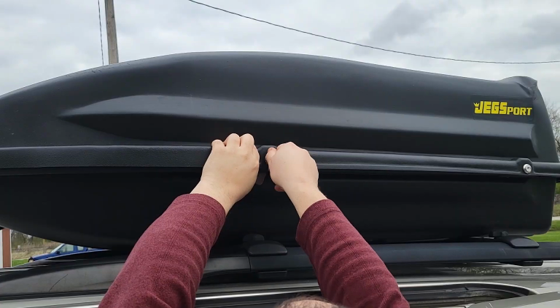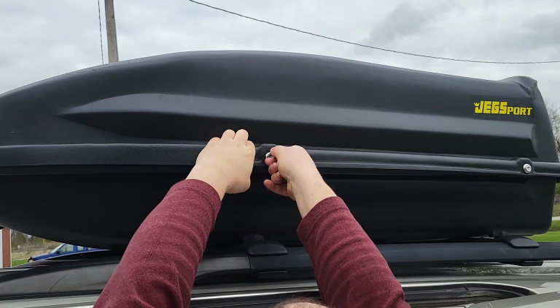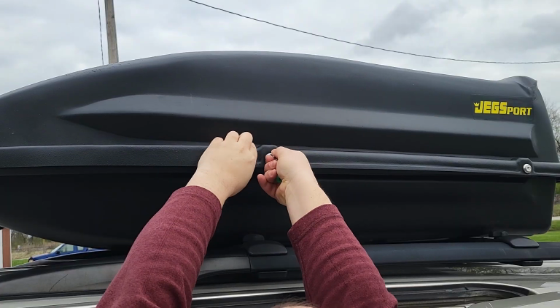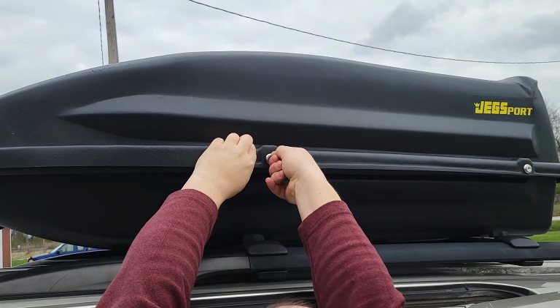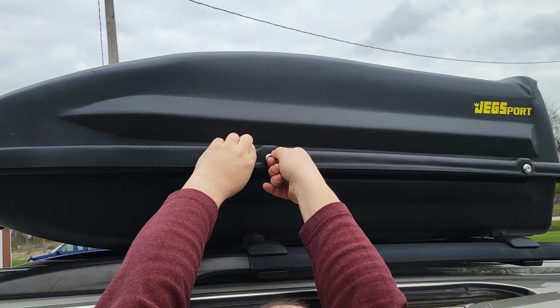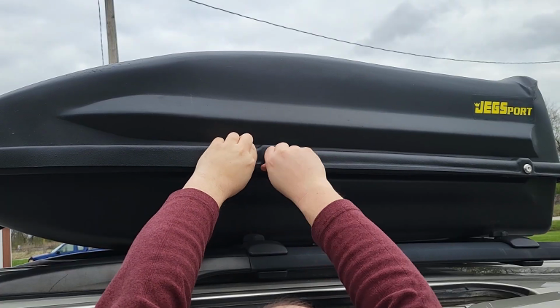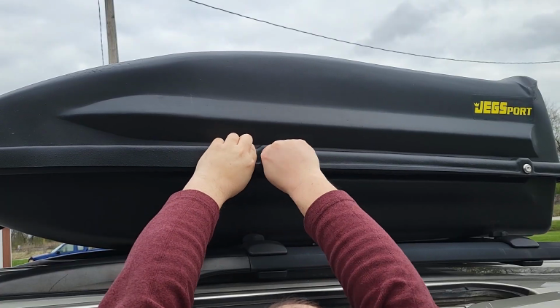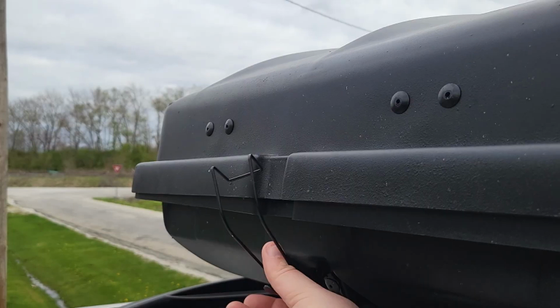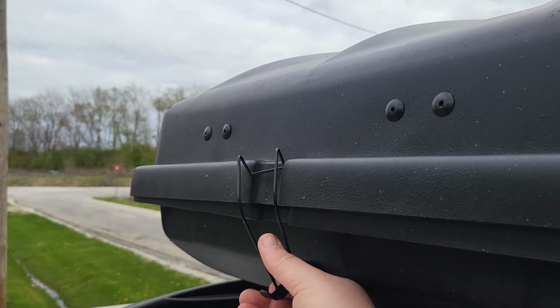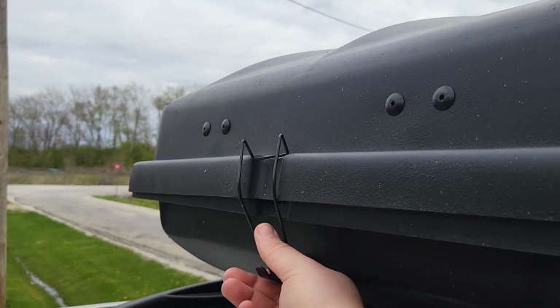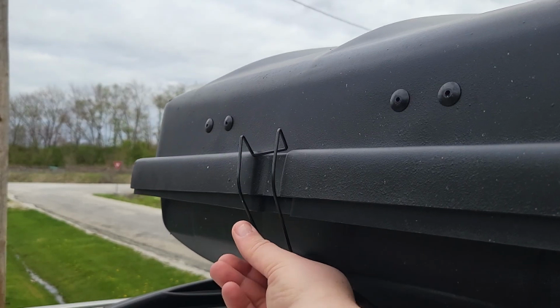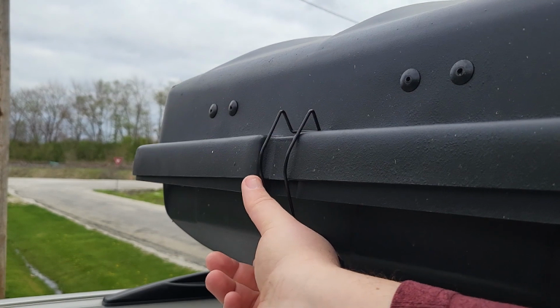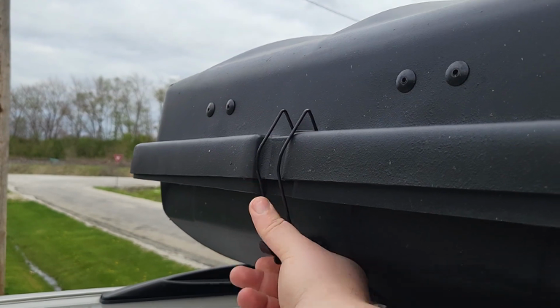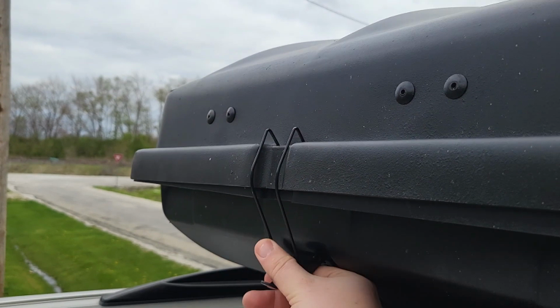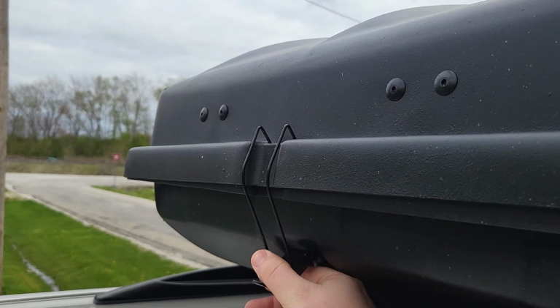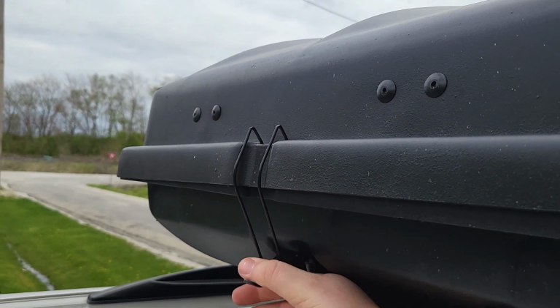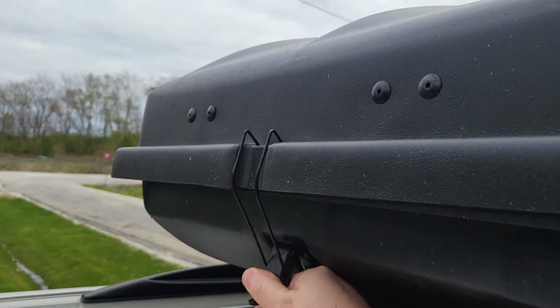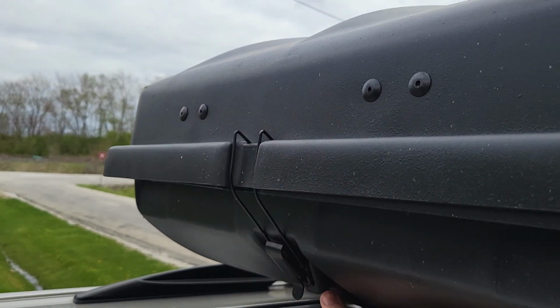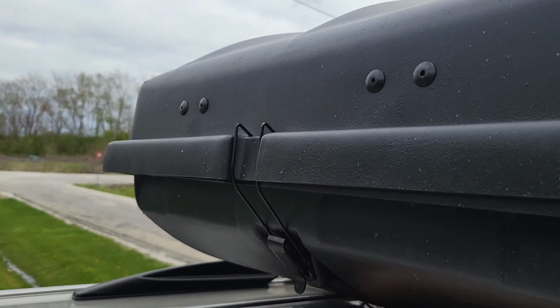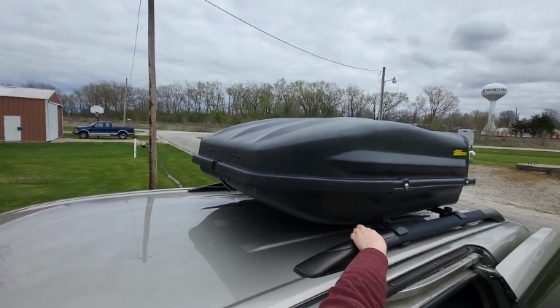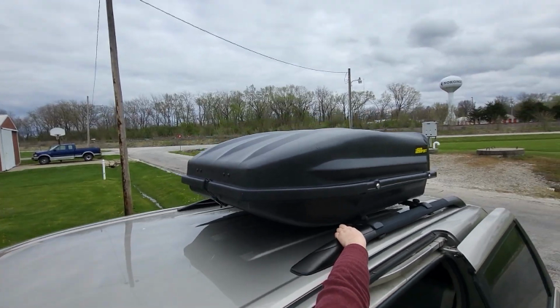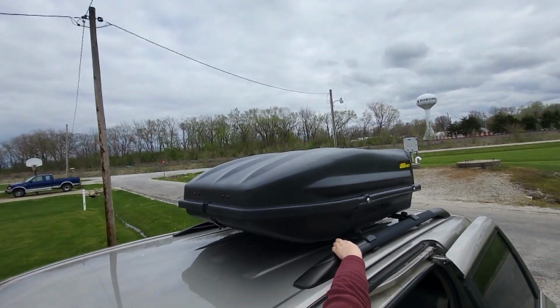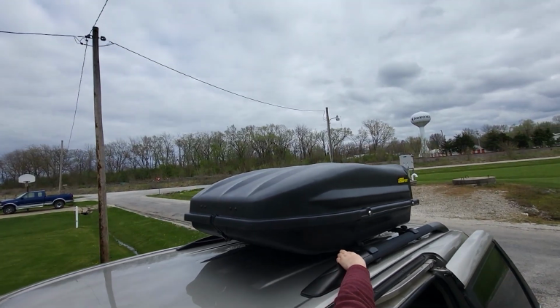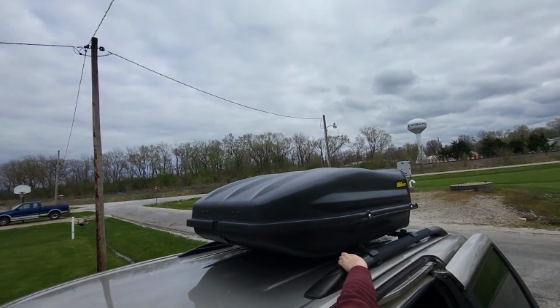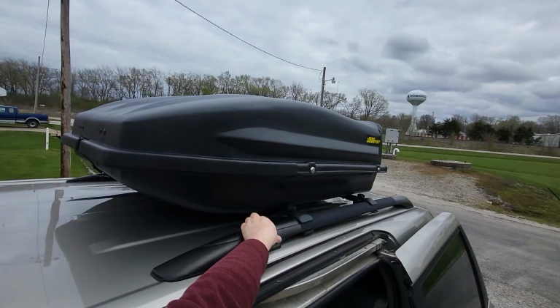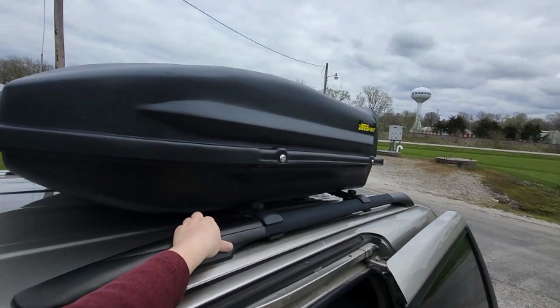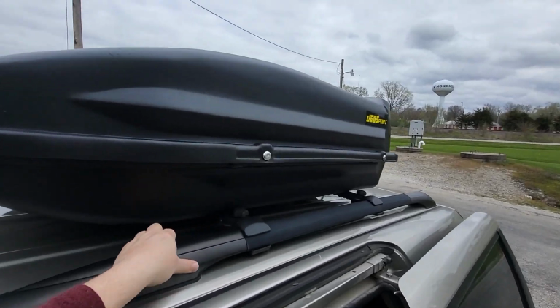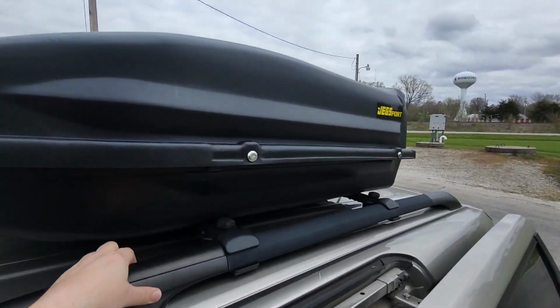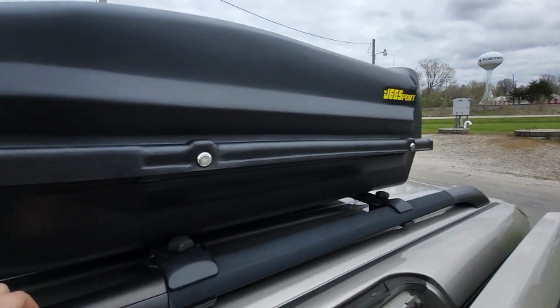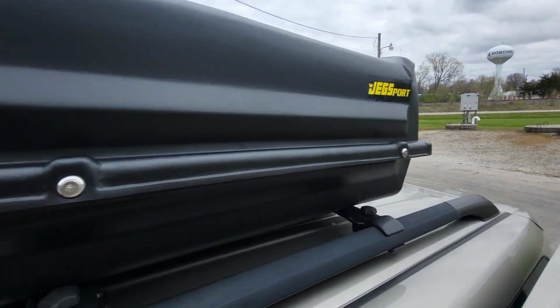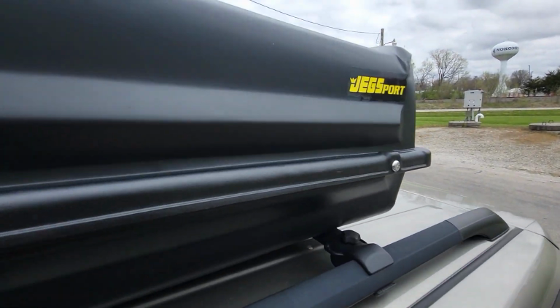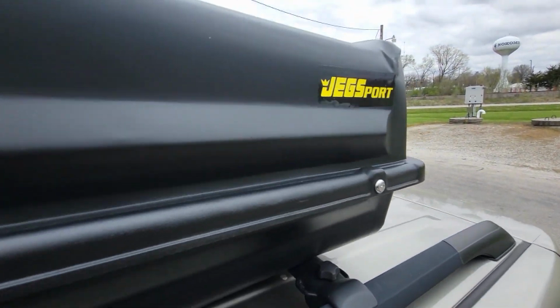I really like that it has a key to lock it — that keeps everything safe. Over the years it's just been a really good cargo carrier and I still definitely recommend it. It's great.